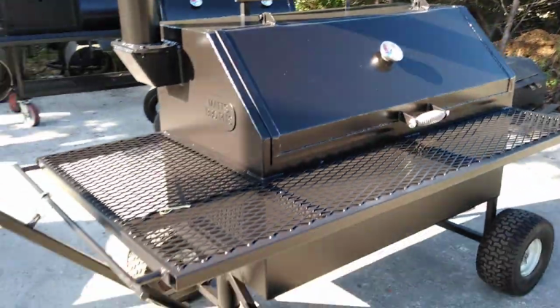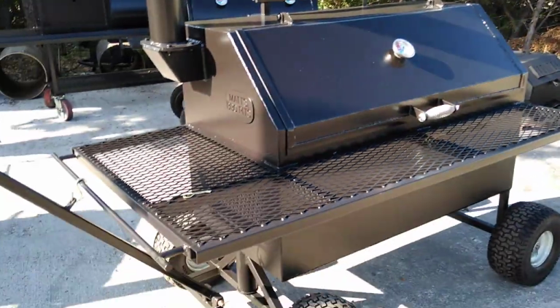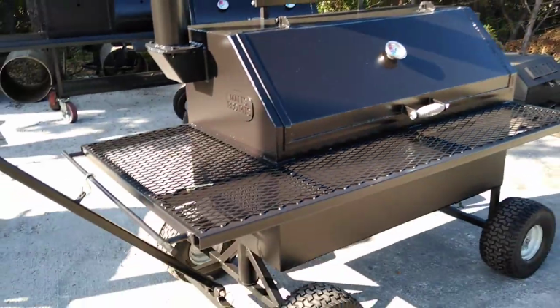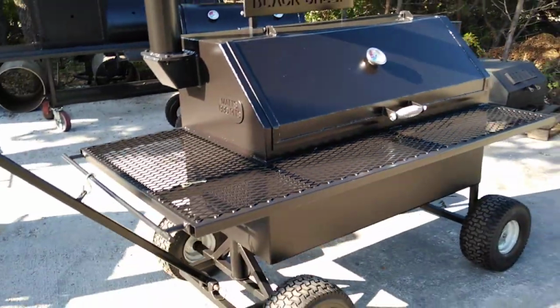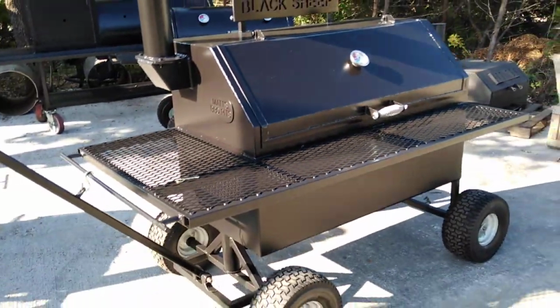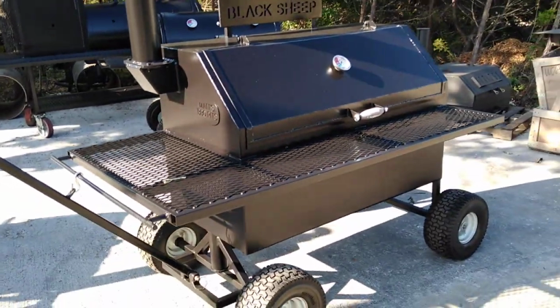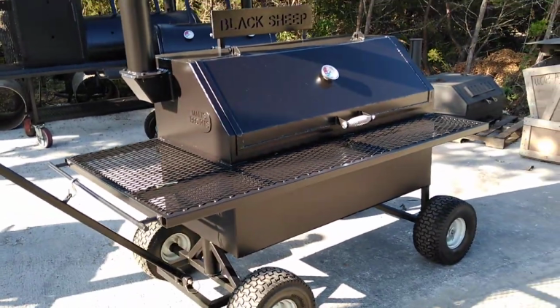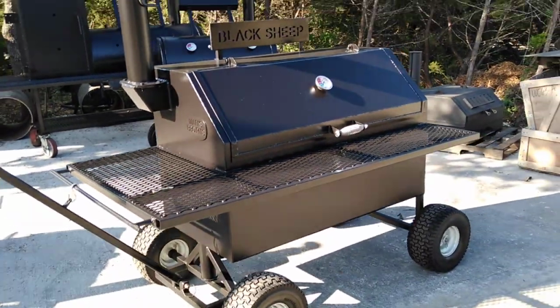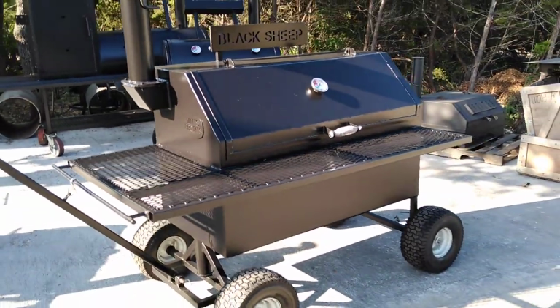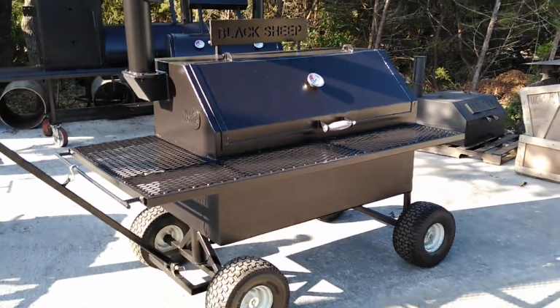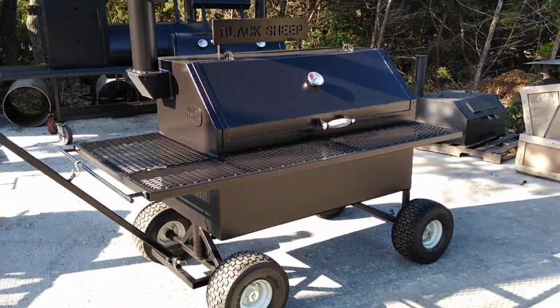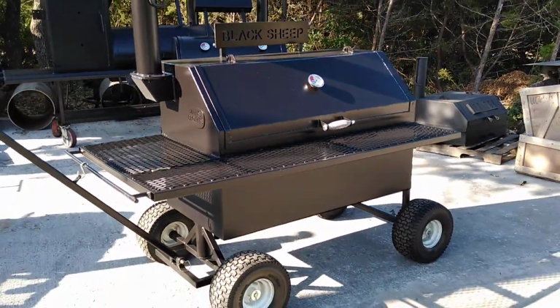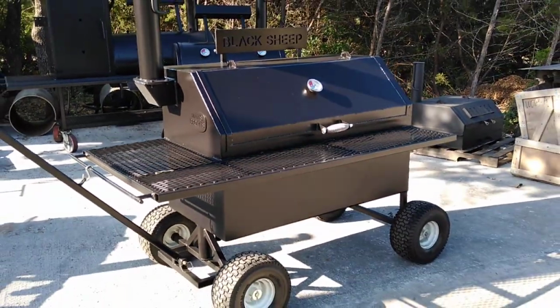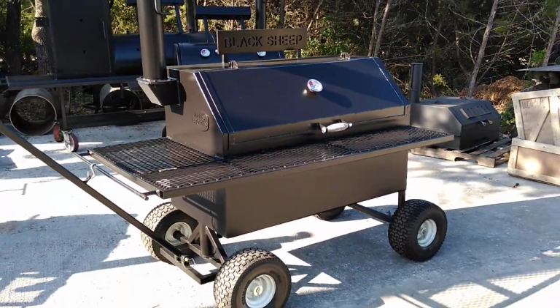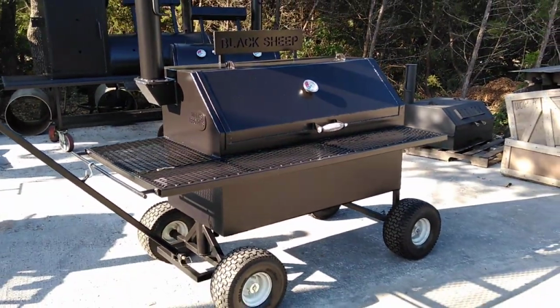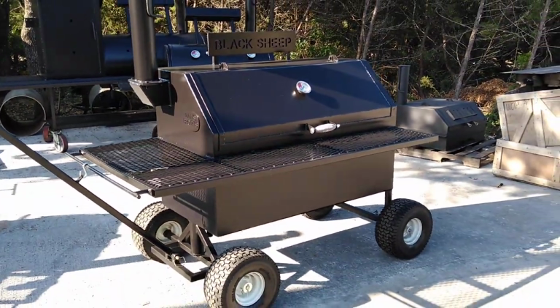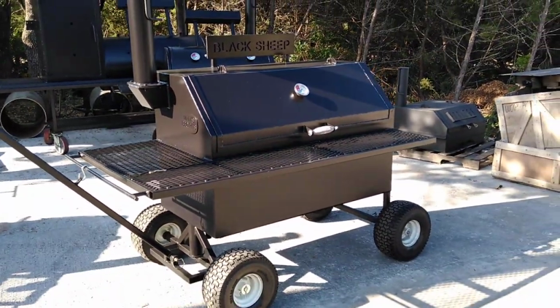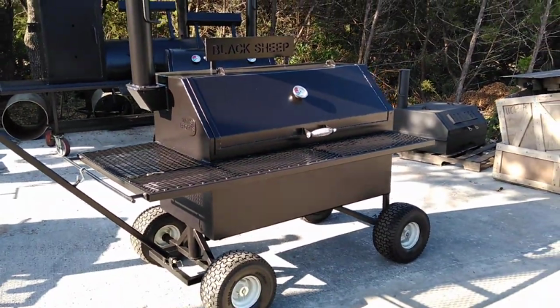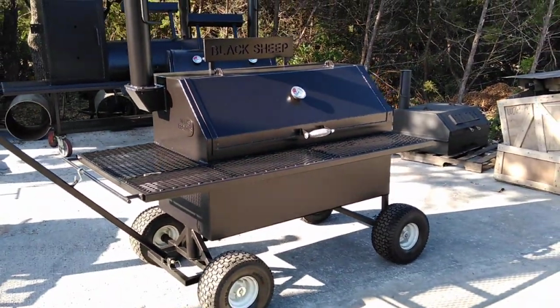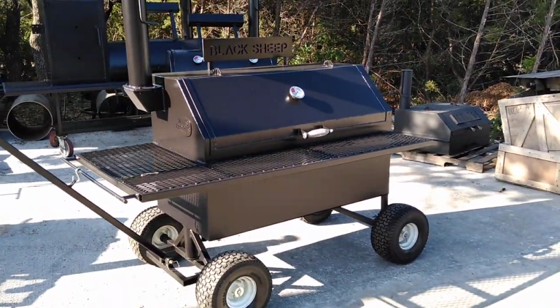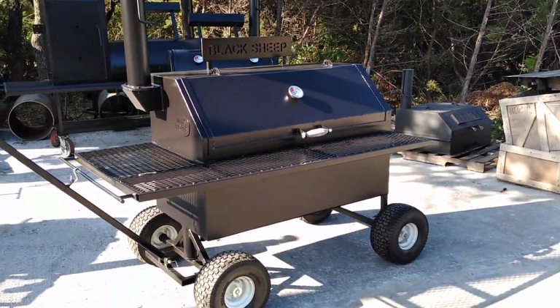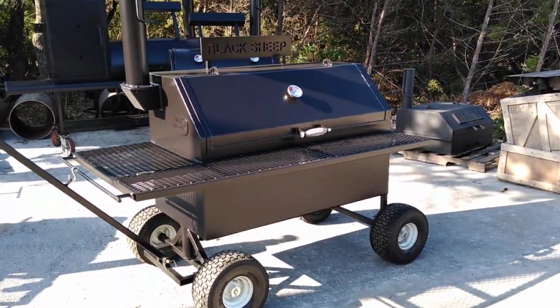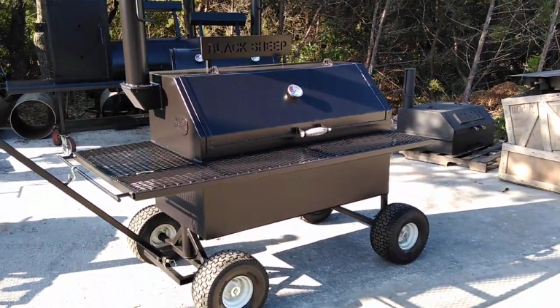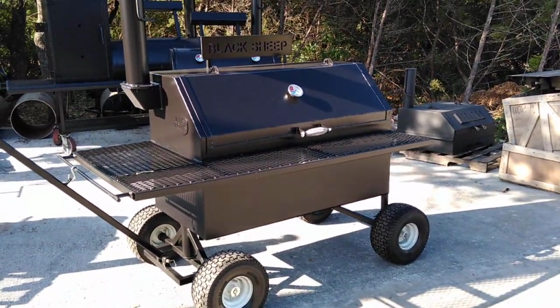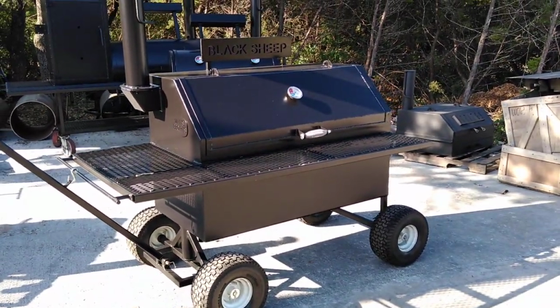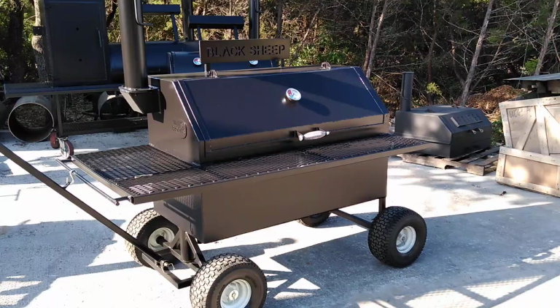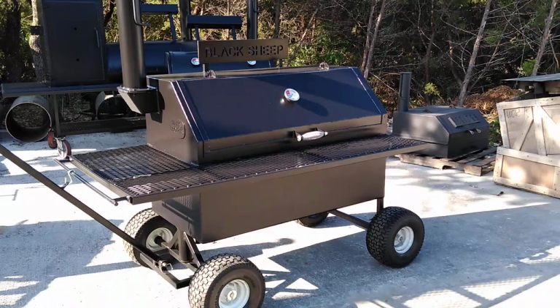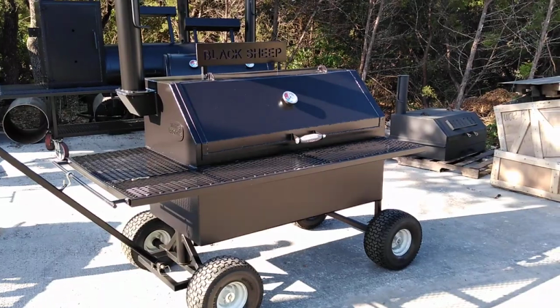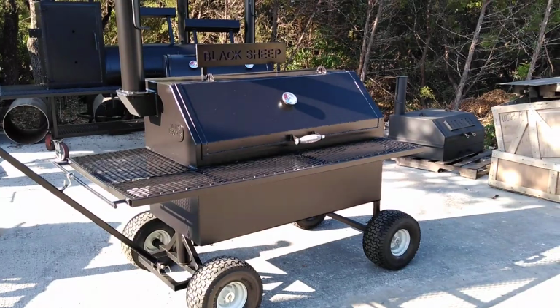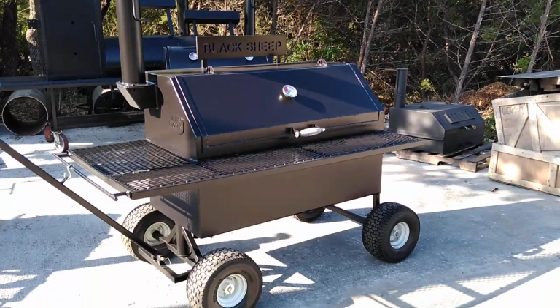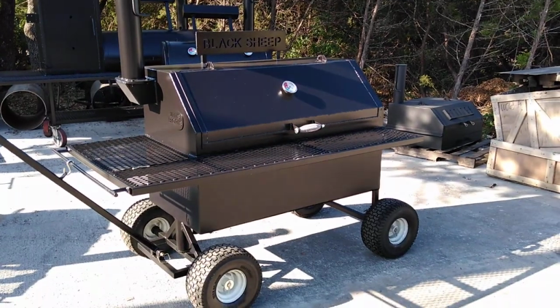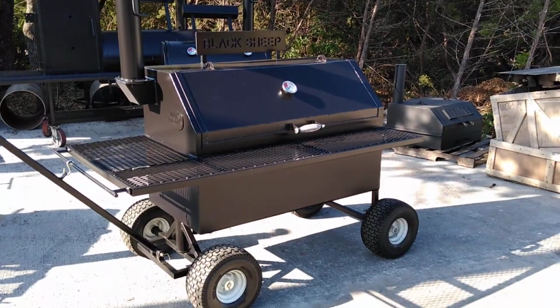Anyways, this is Matt with Matt's BBQ Pits — hope to see you soon.